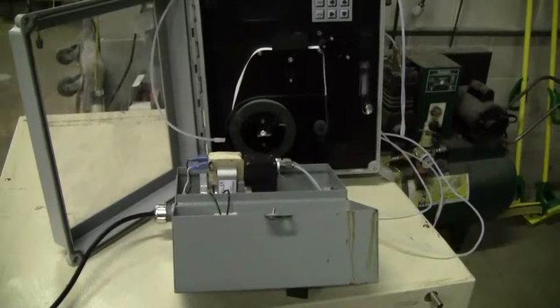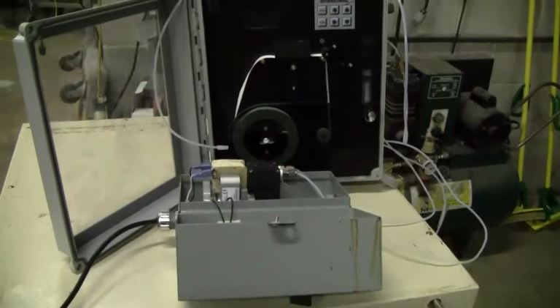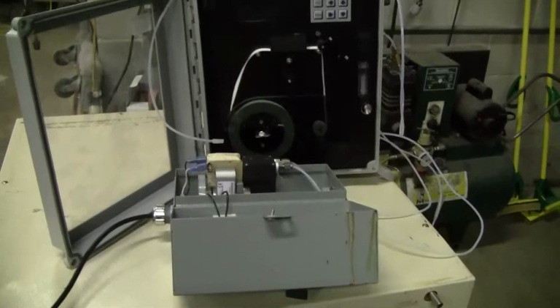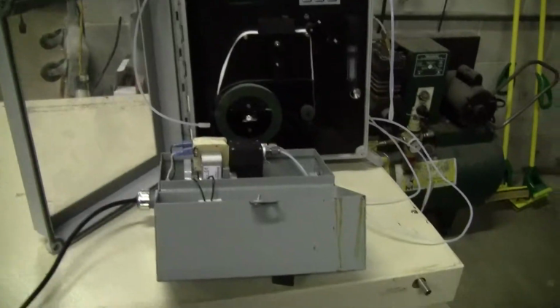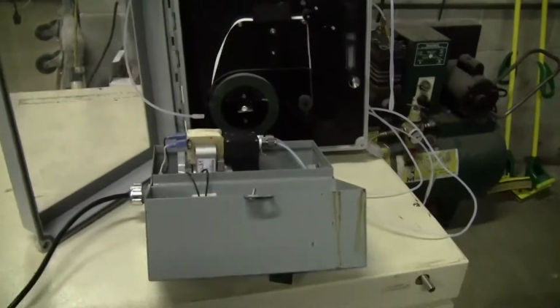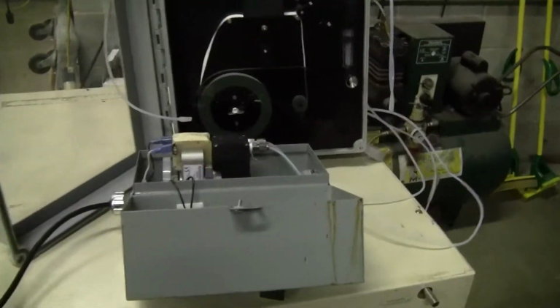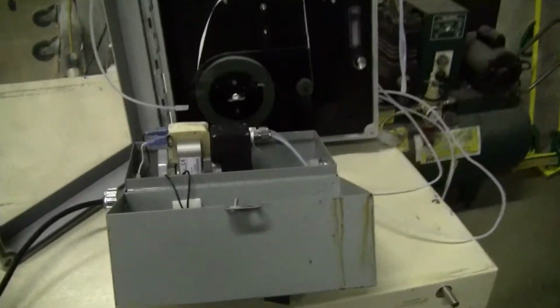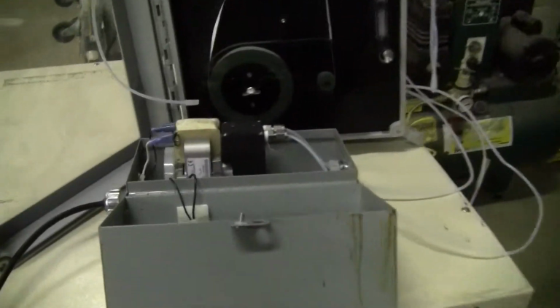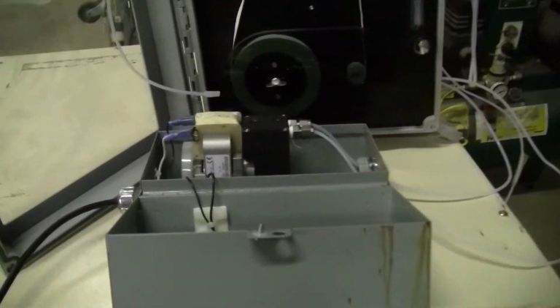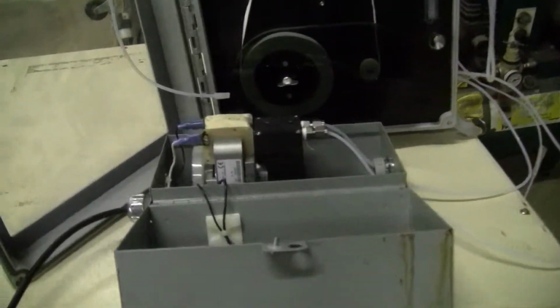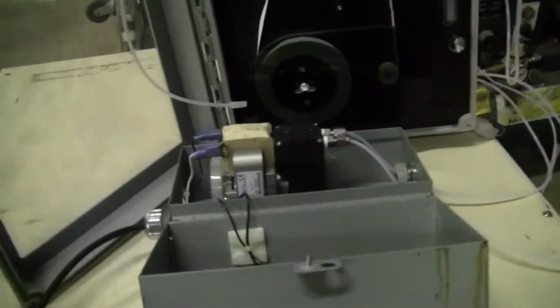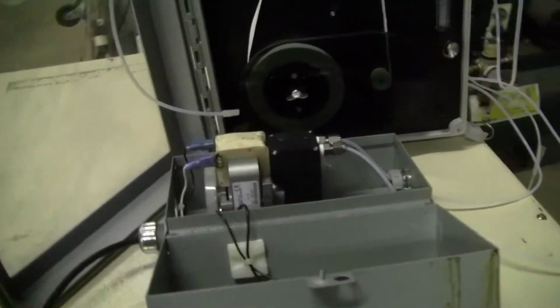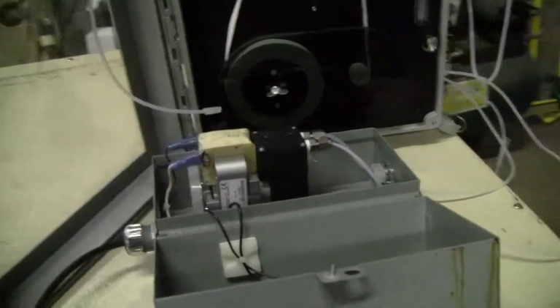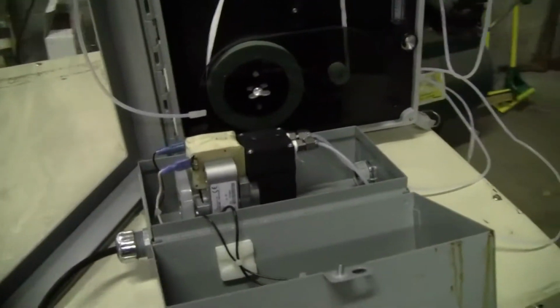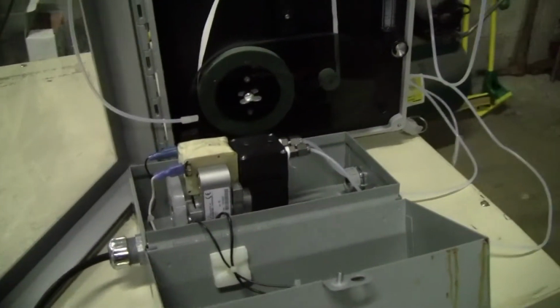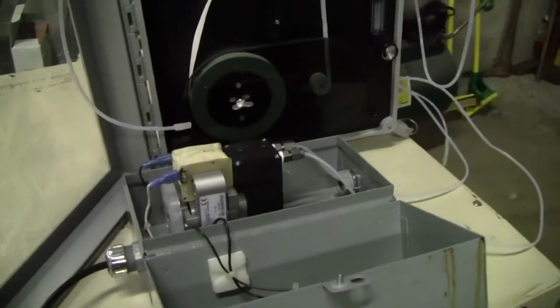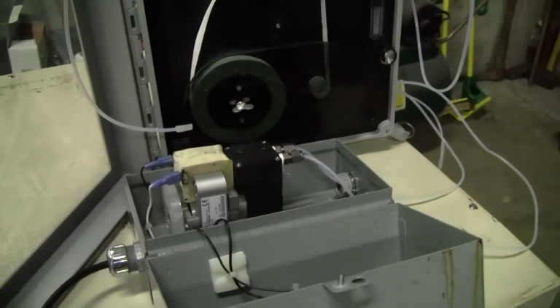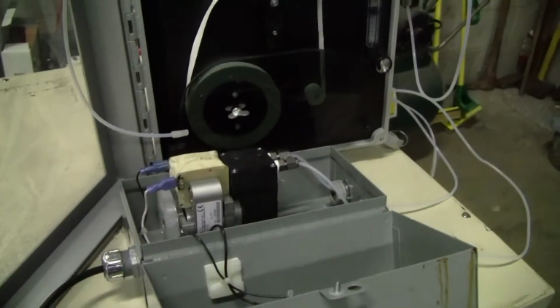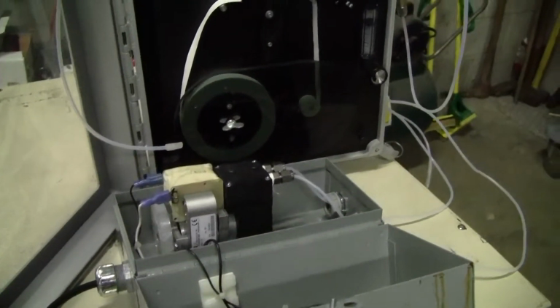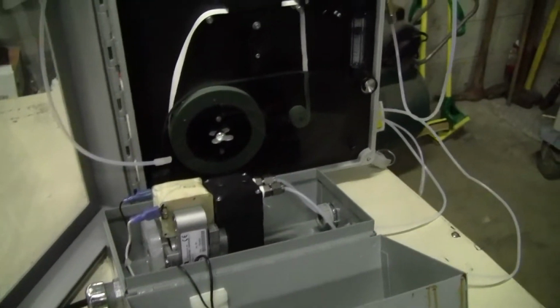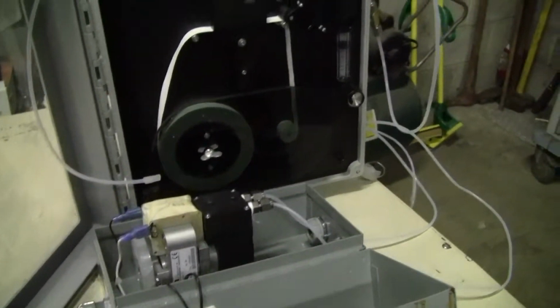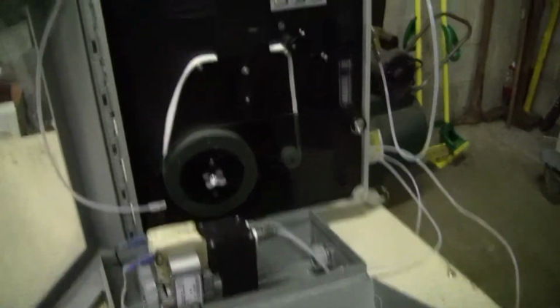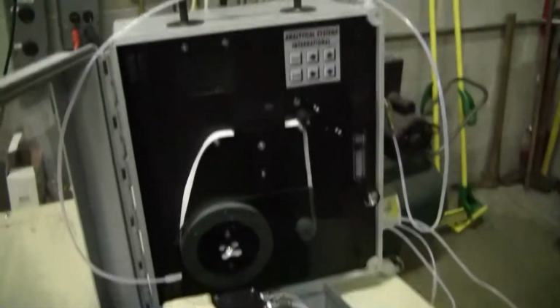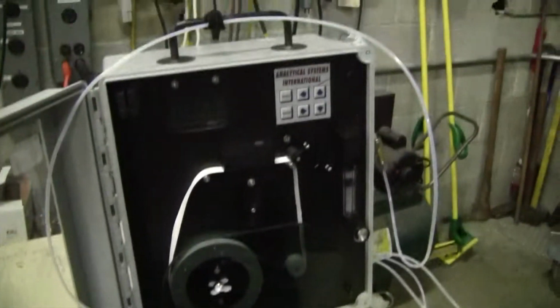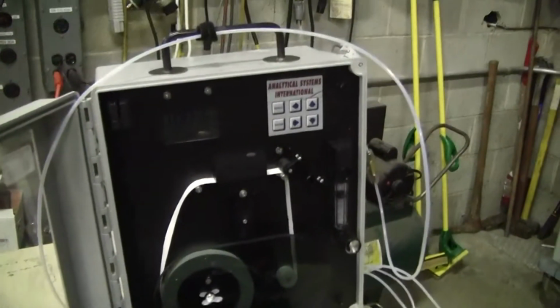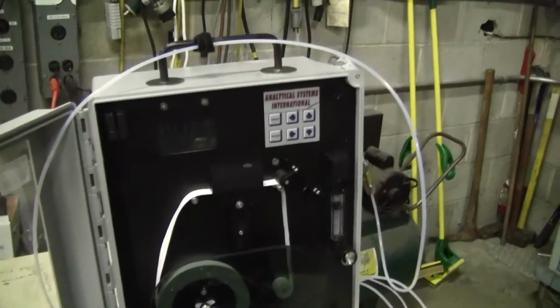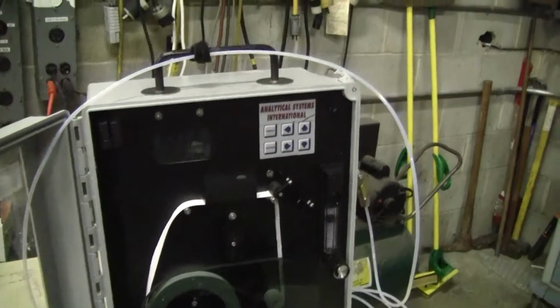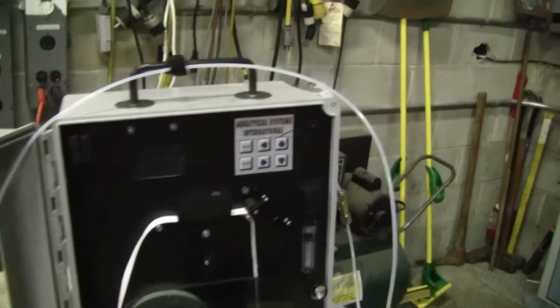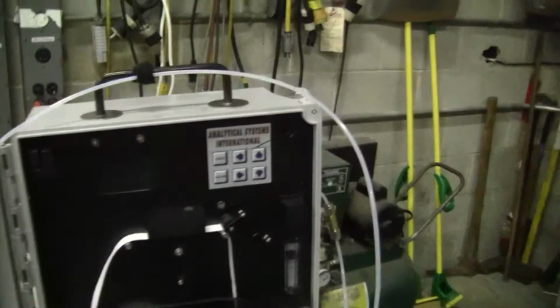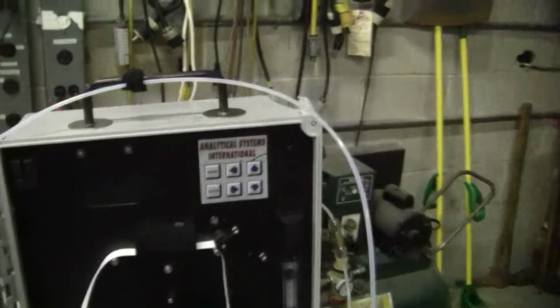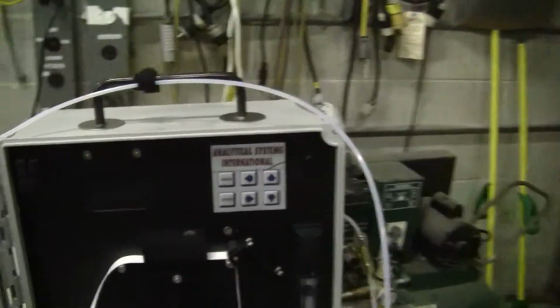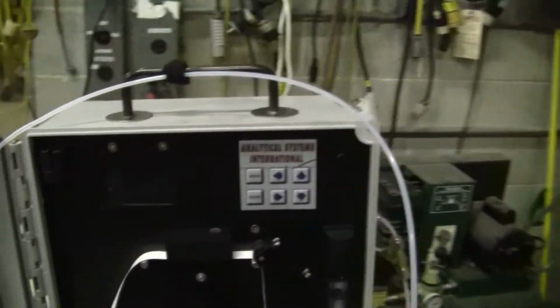Hi, this is Michael from HitechTrader. Today we're looking at an H2S sensor made by Analytical Systems International.